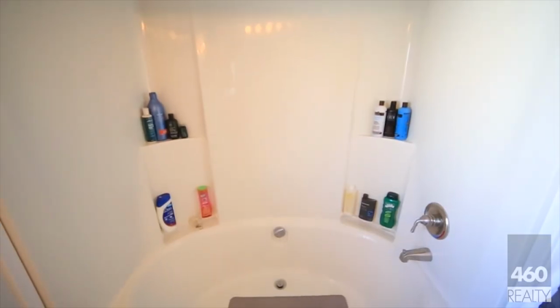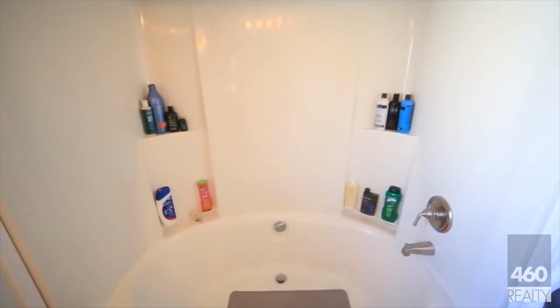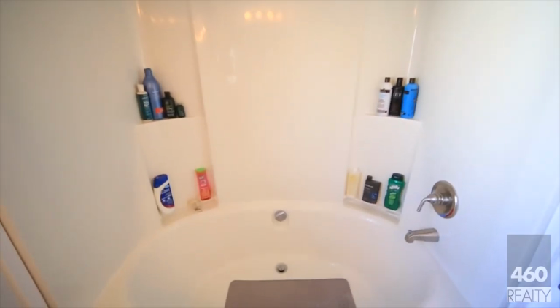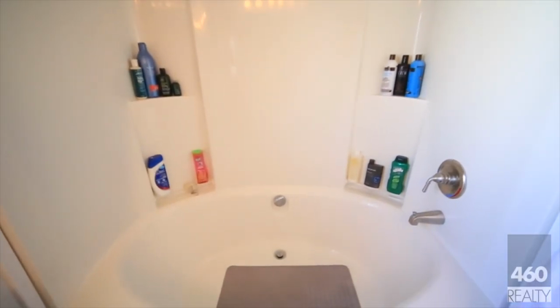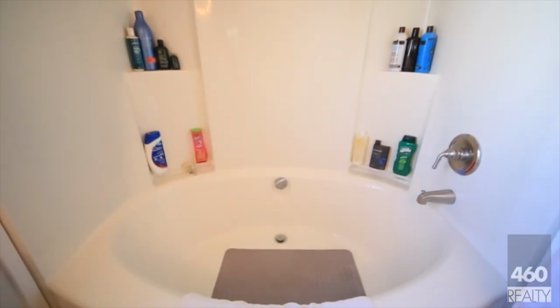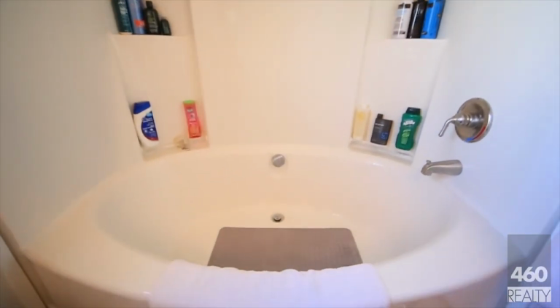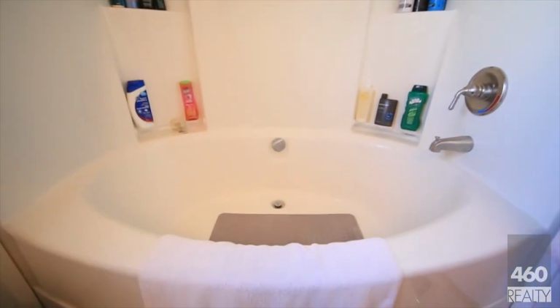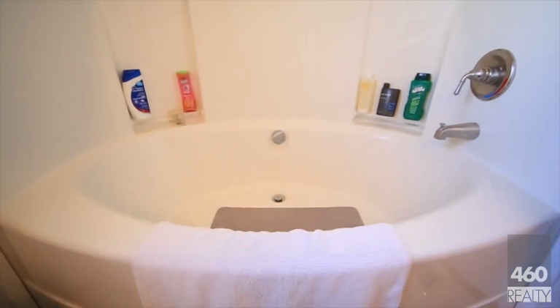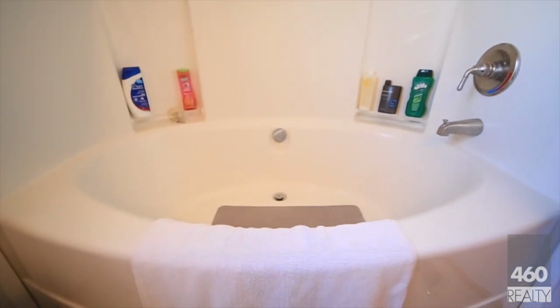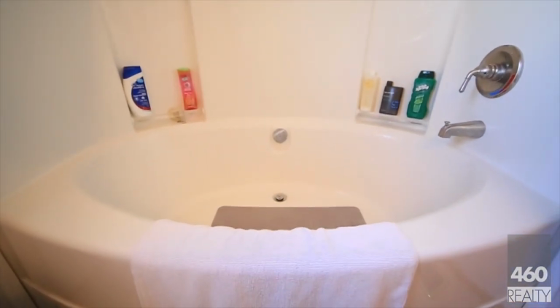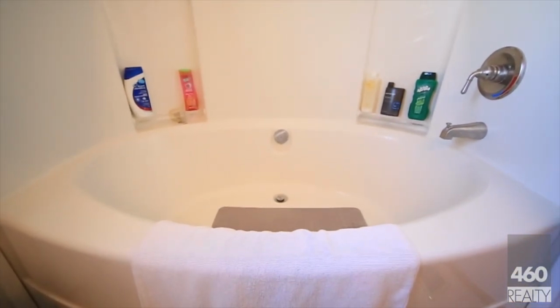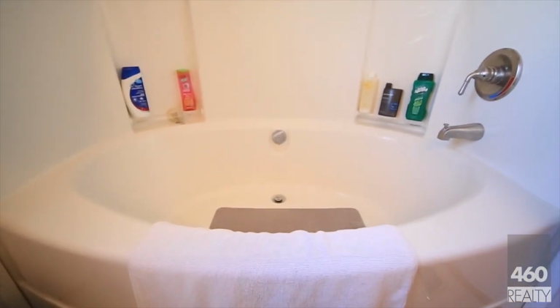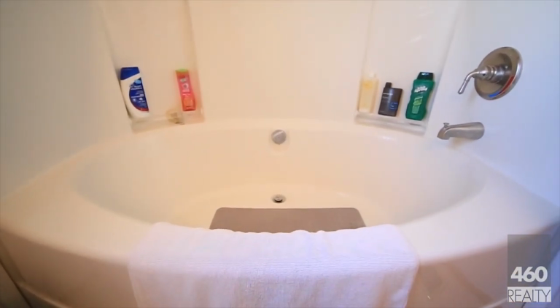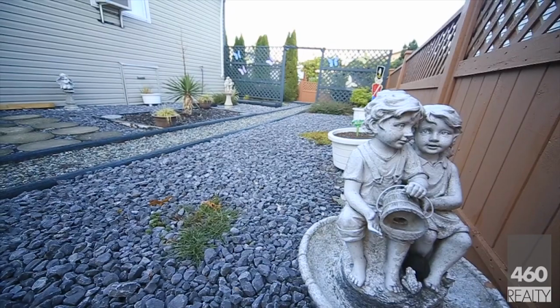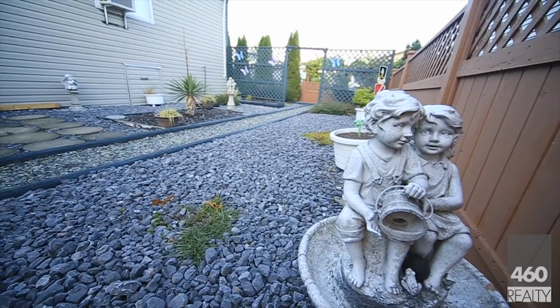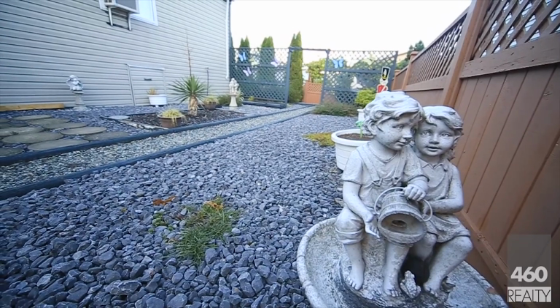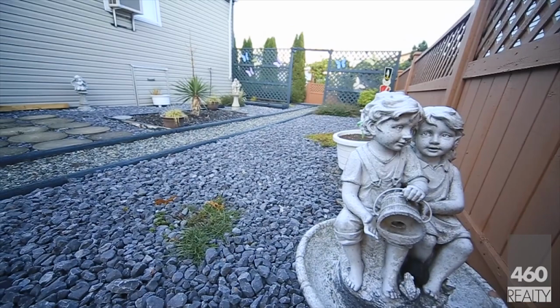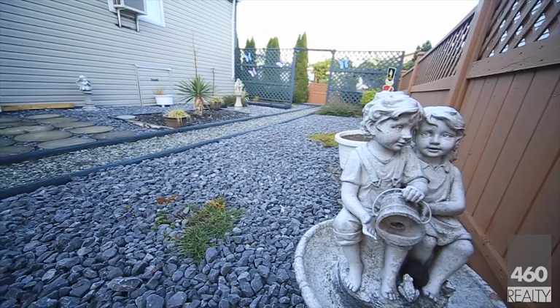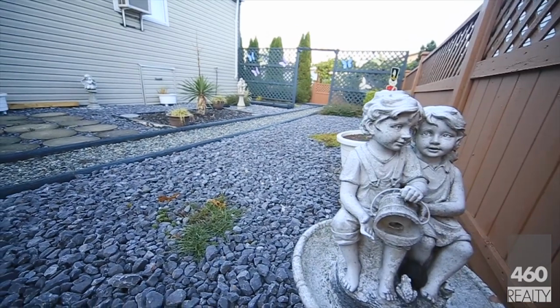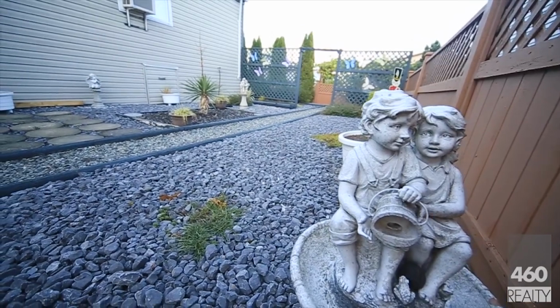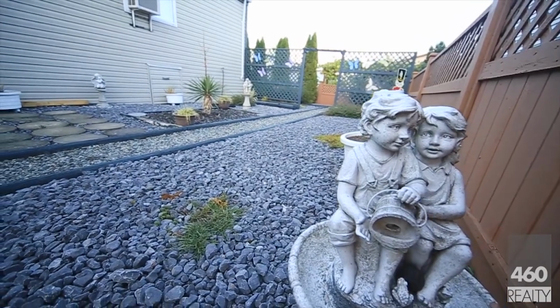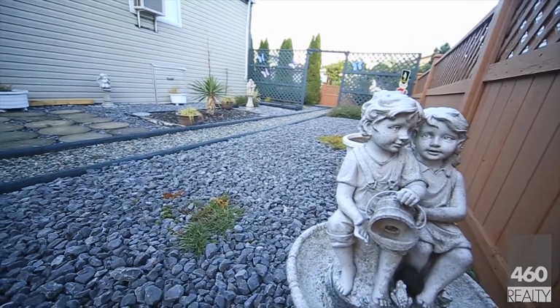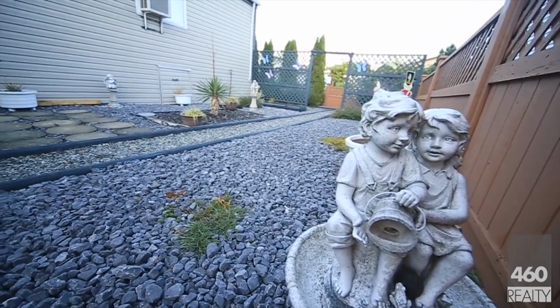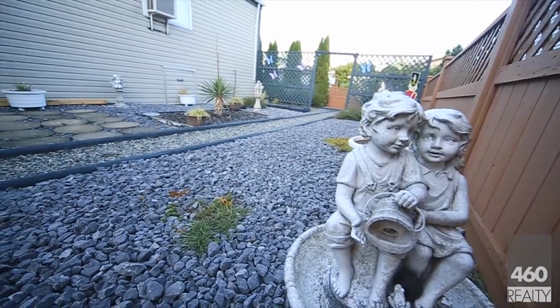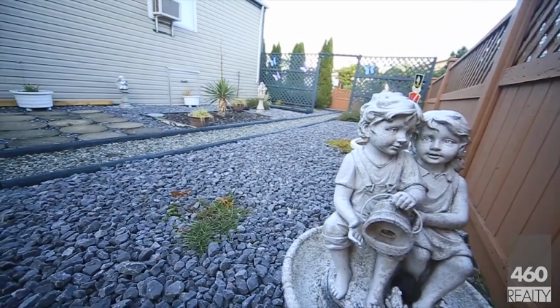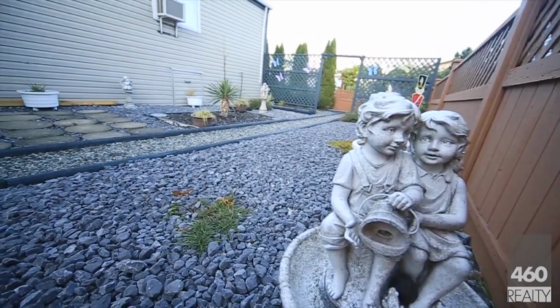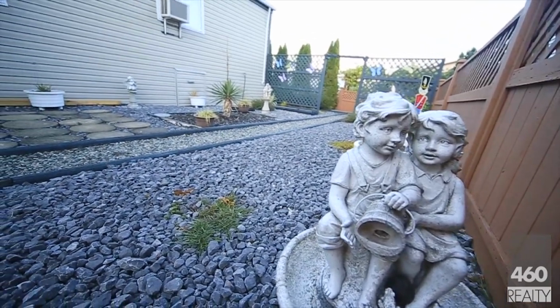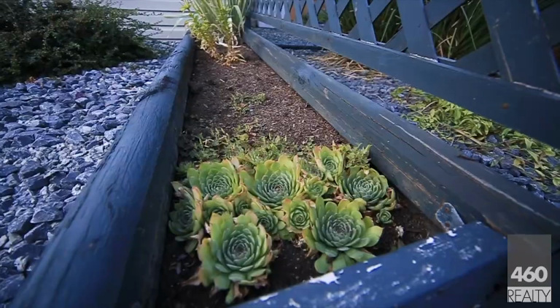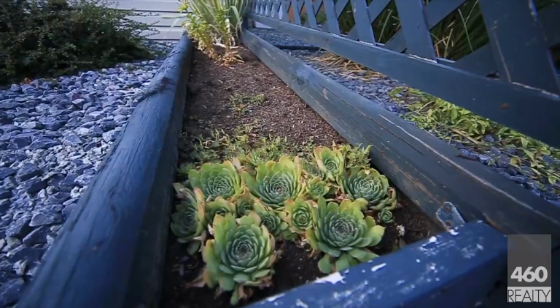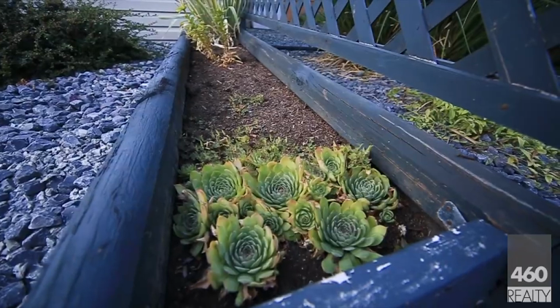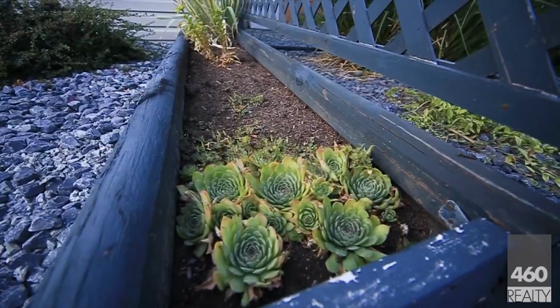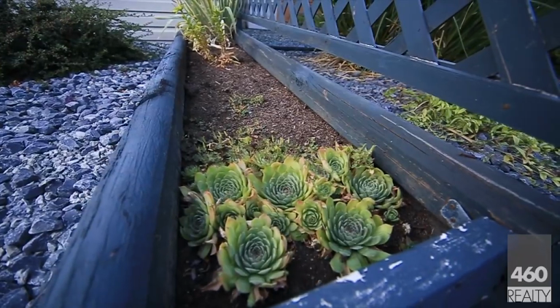Check out this big soaker tub in the ensuite. The yard is low maintenance and has southern exposure in case you want to put in a garden.